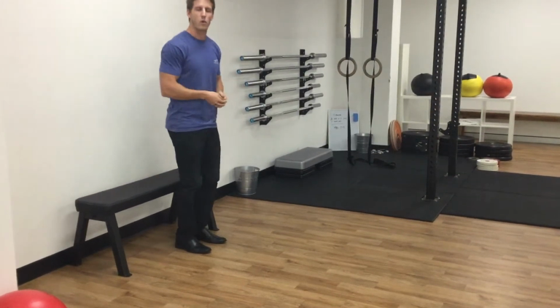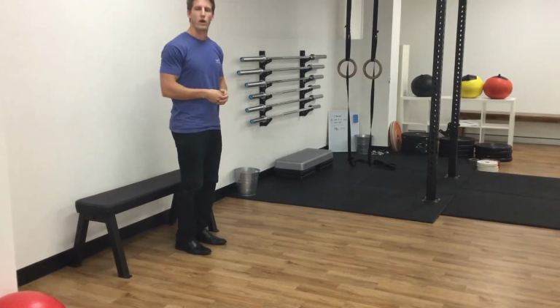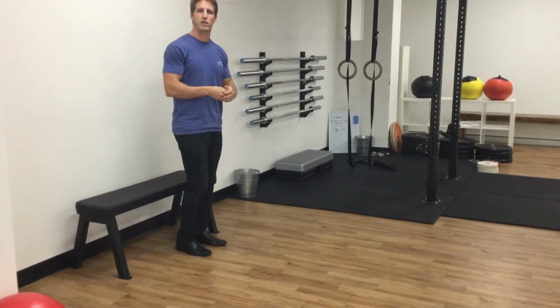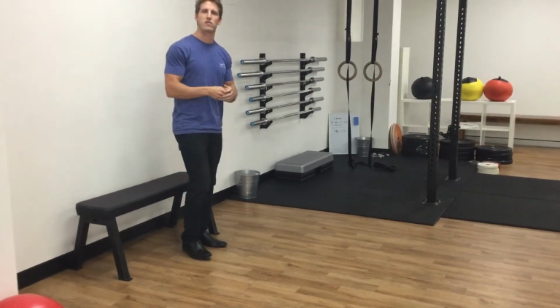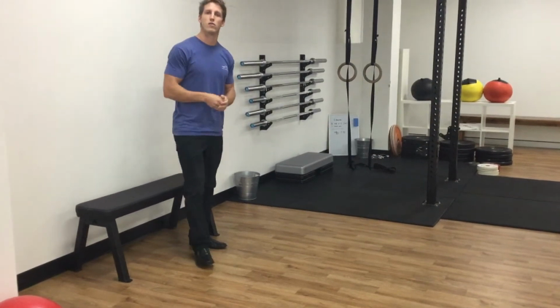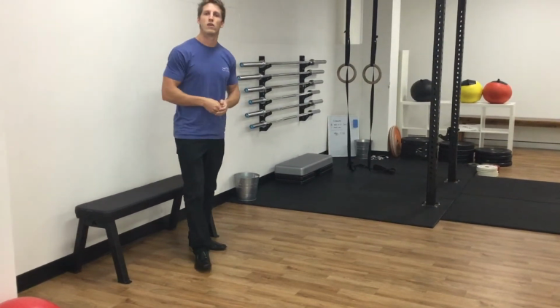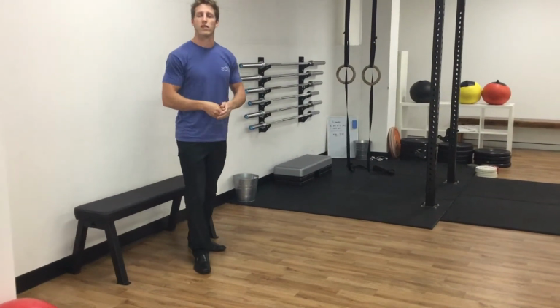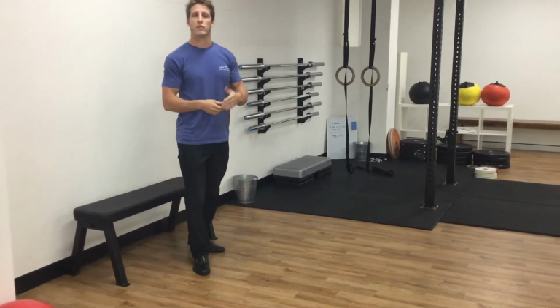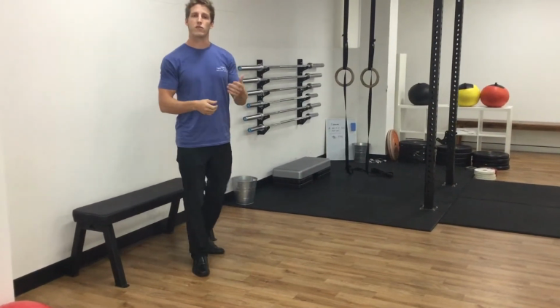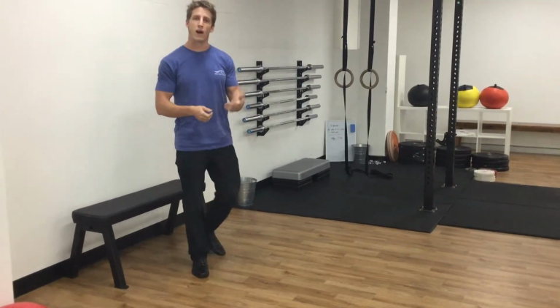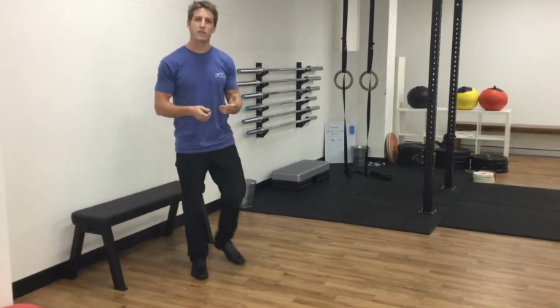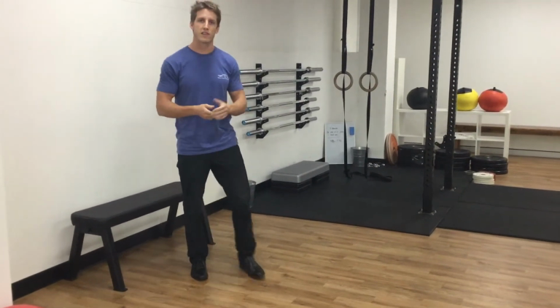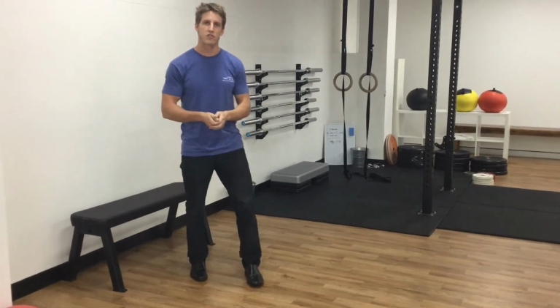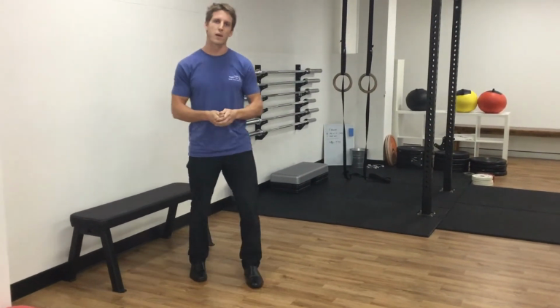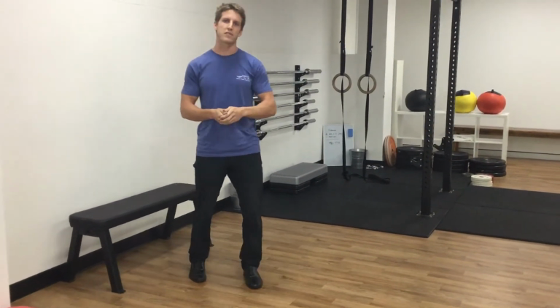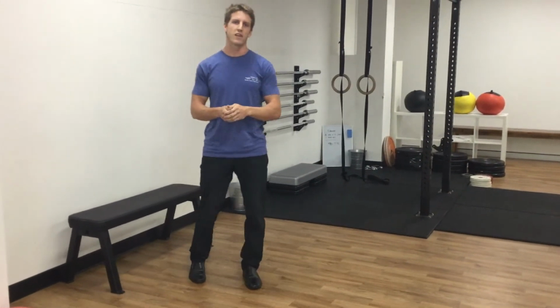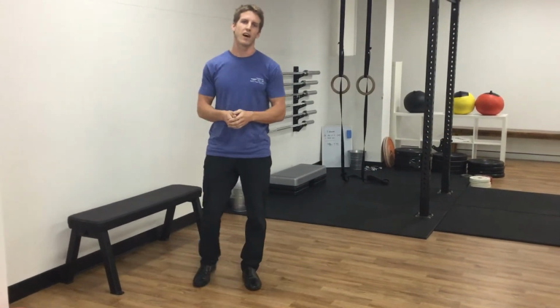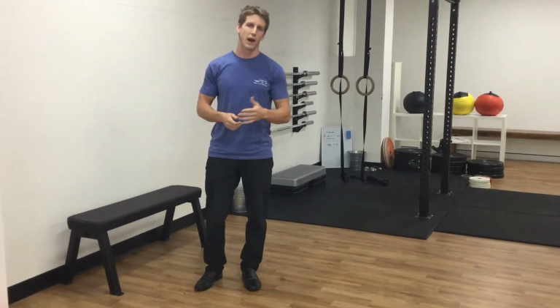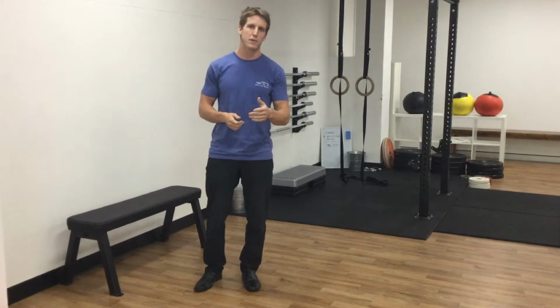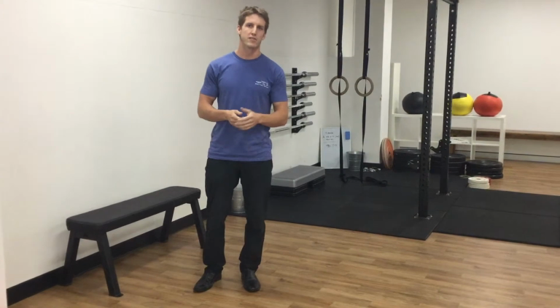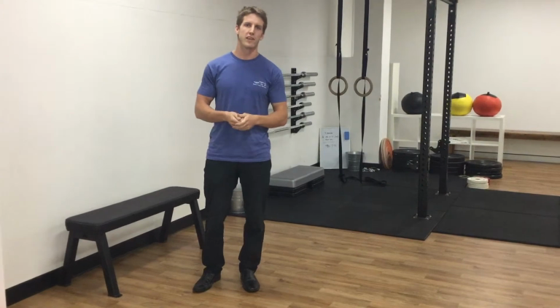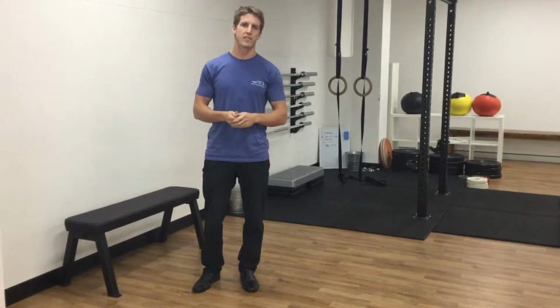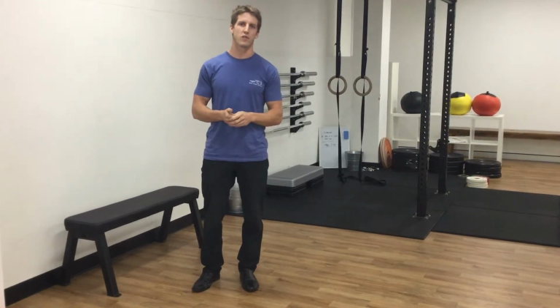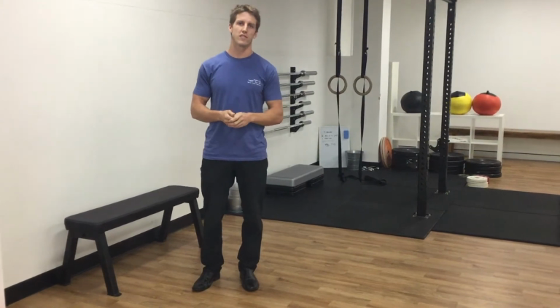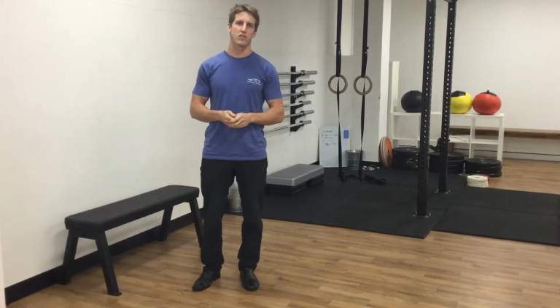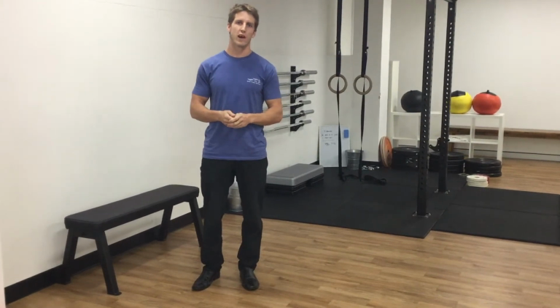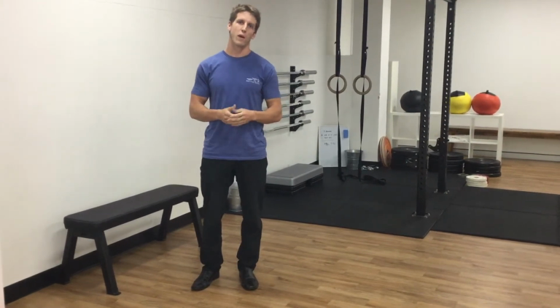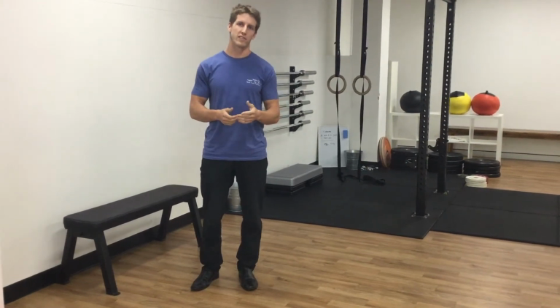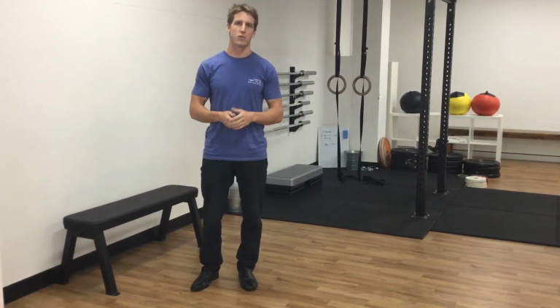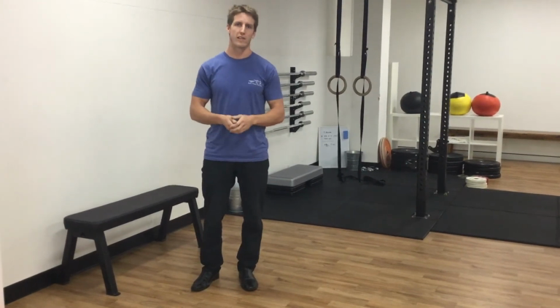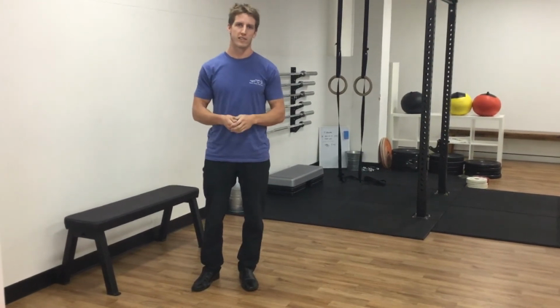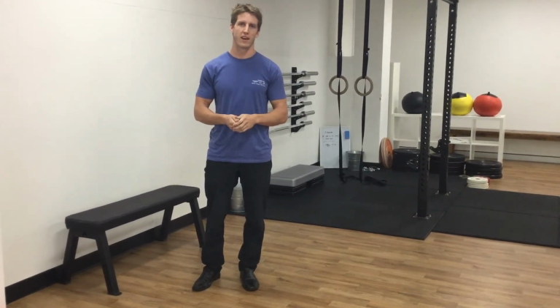We're going to do that for five or six reps in a couple of sets, and we're going to do that once or twice a day.